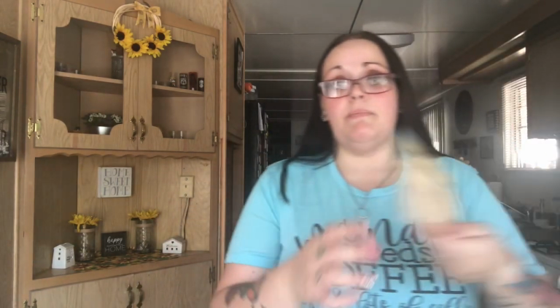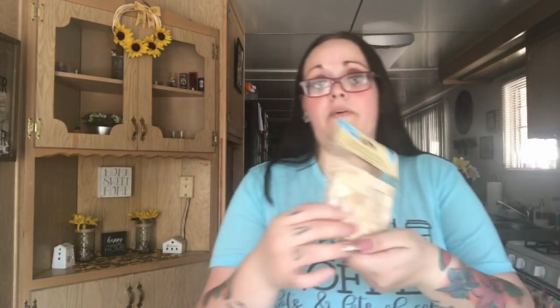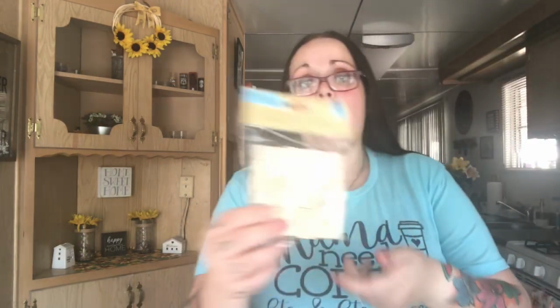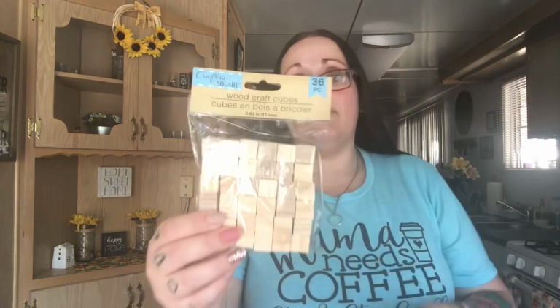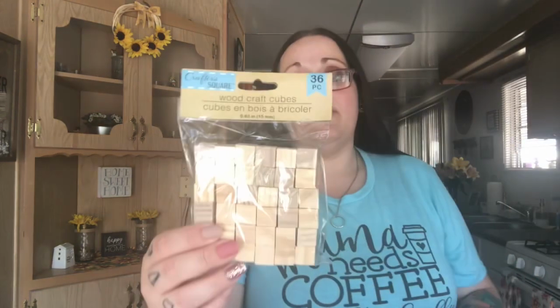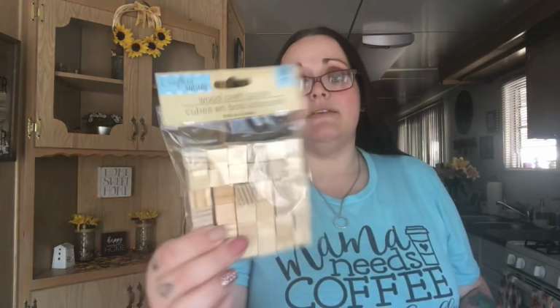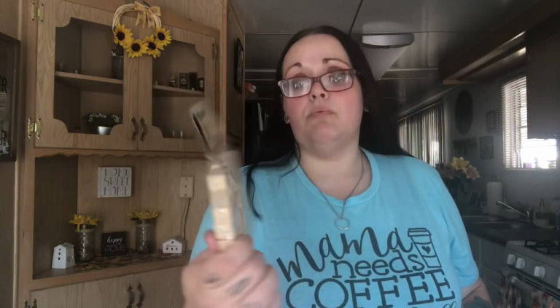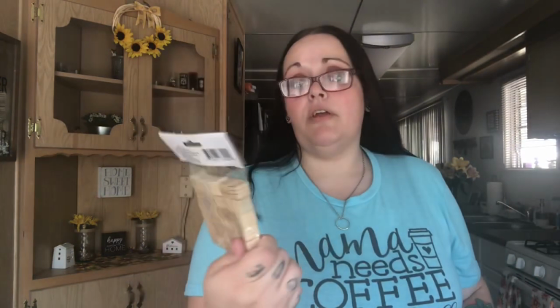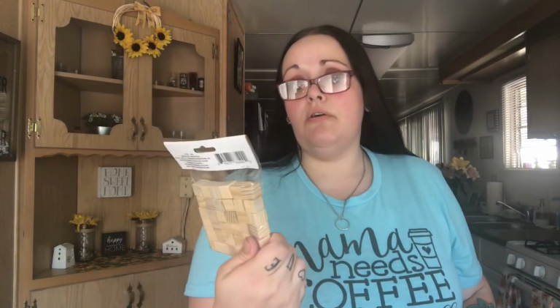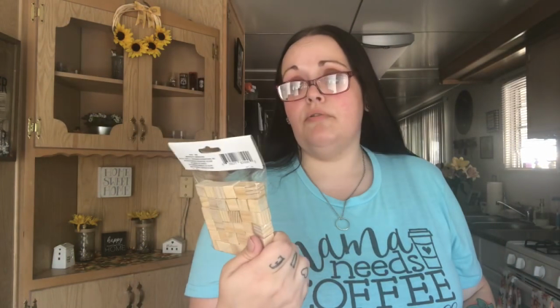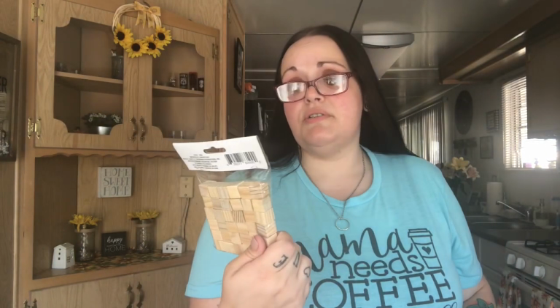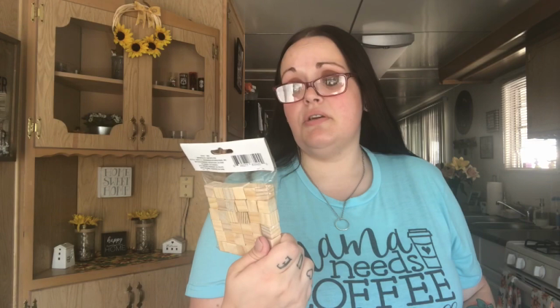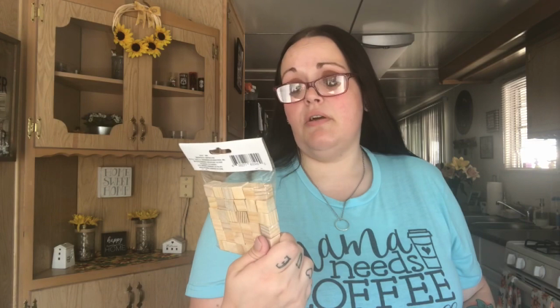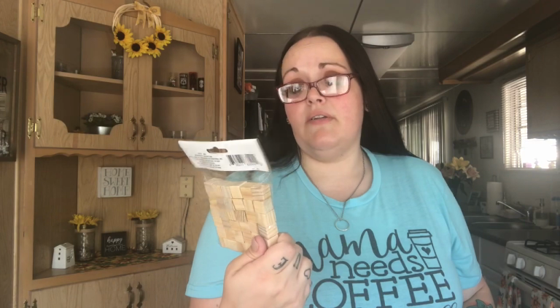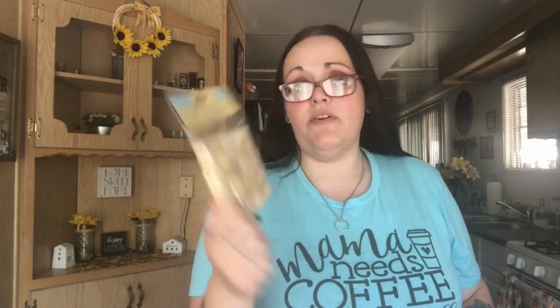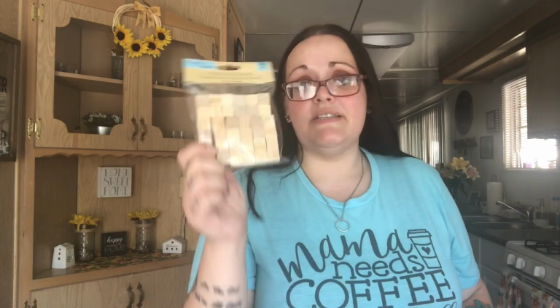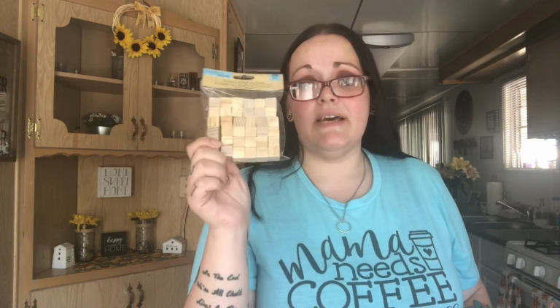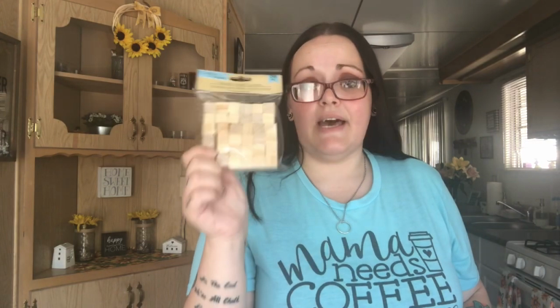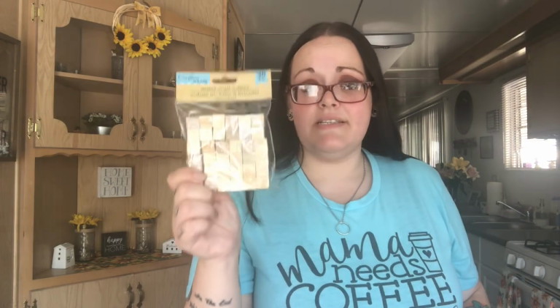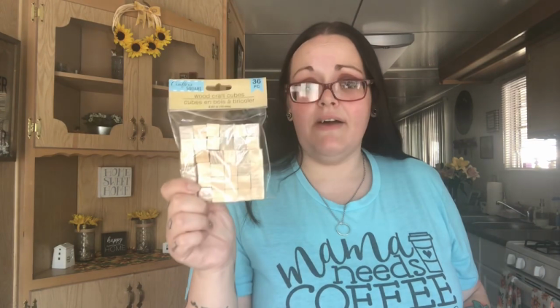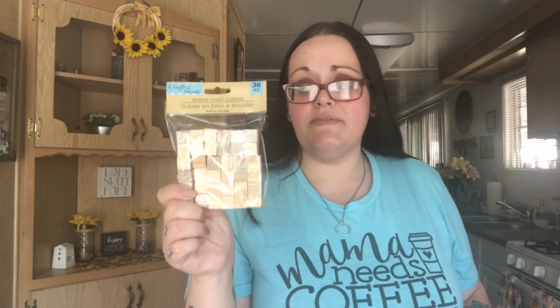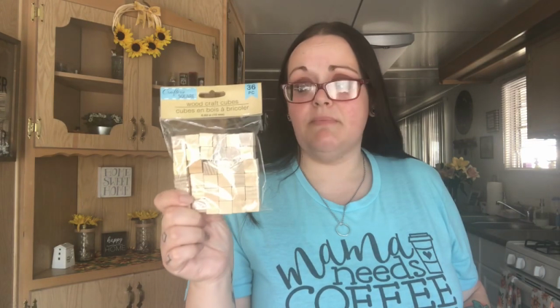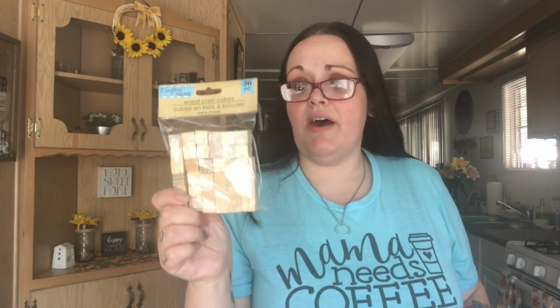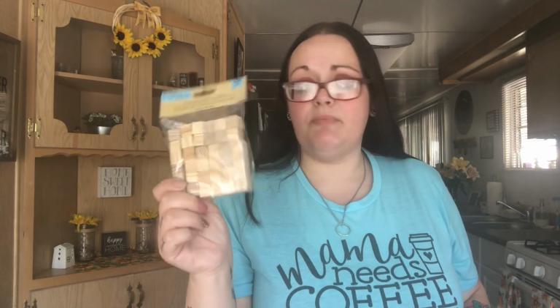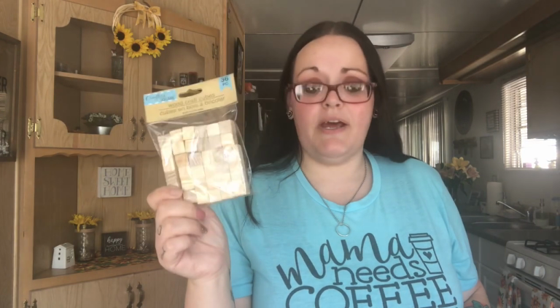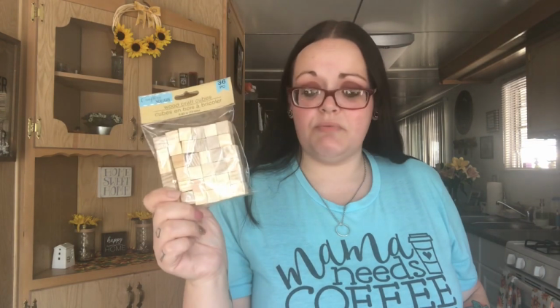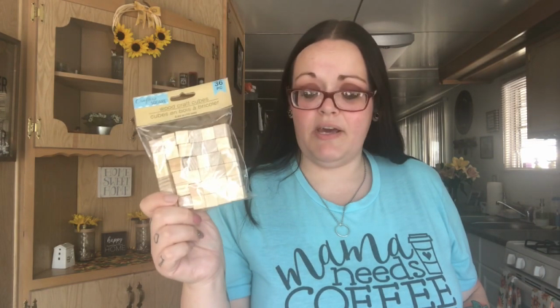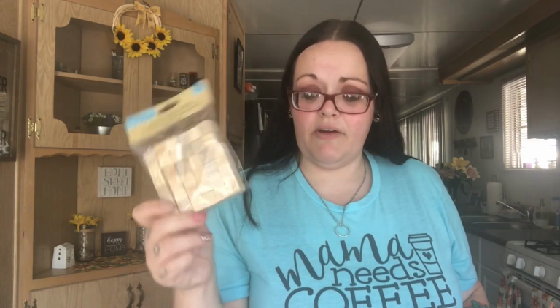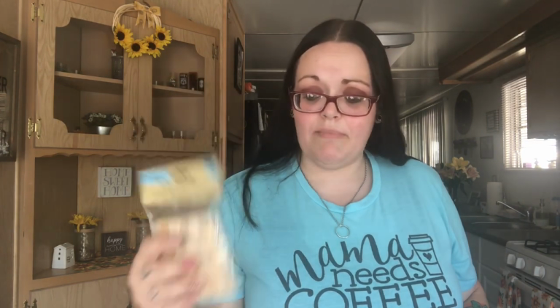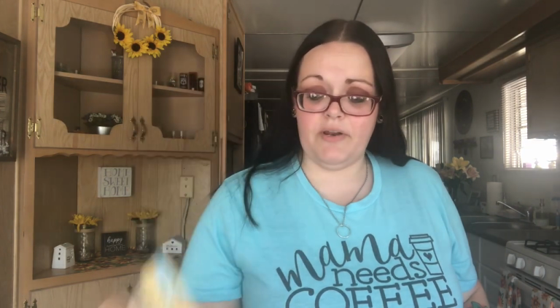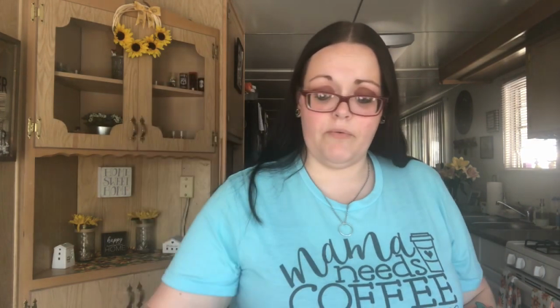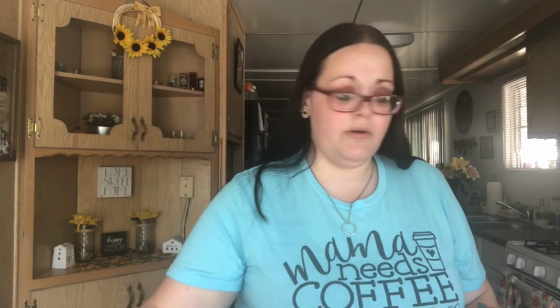I picked up another pack of these wood cubes — you get 36. I still have some left but I just went ahead and grabbed another one.